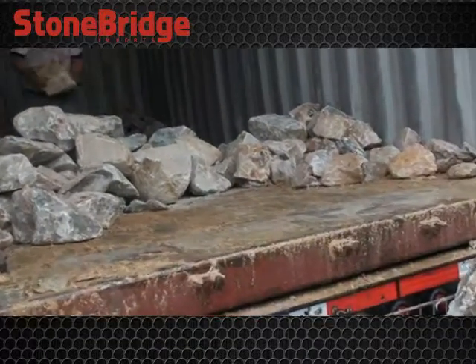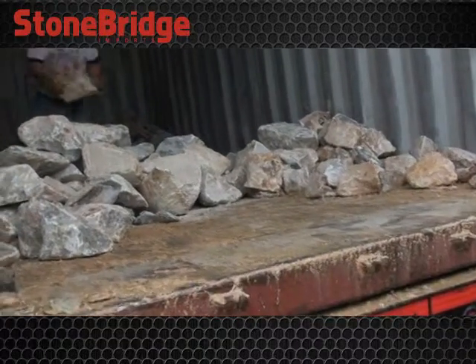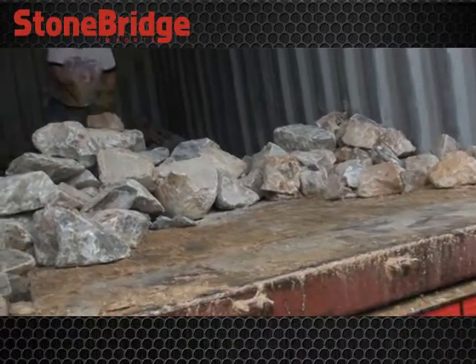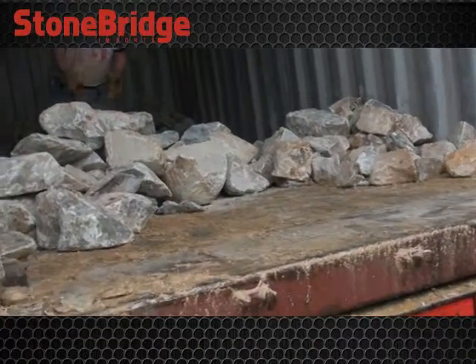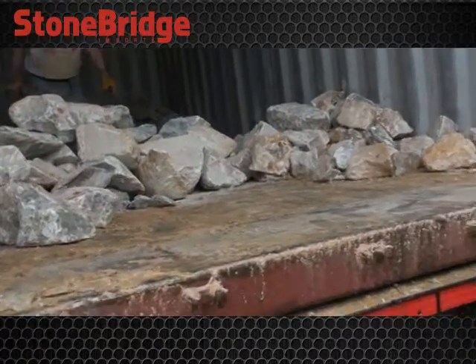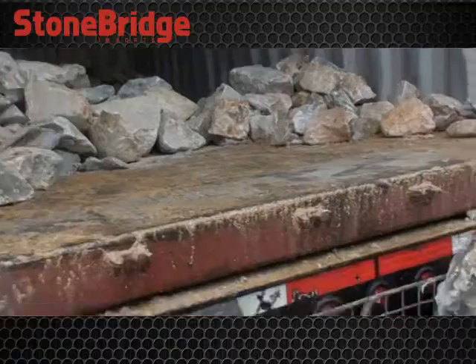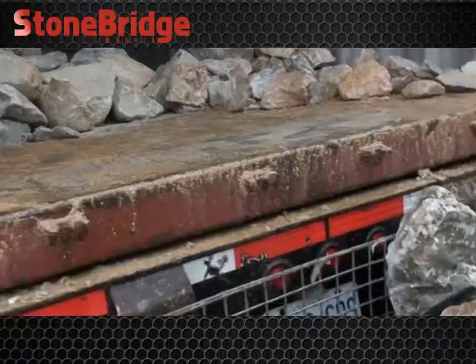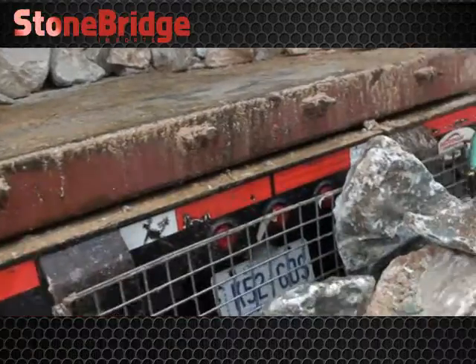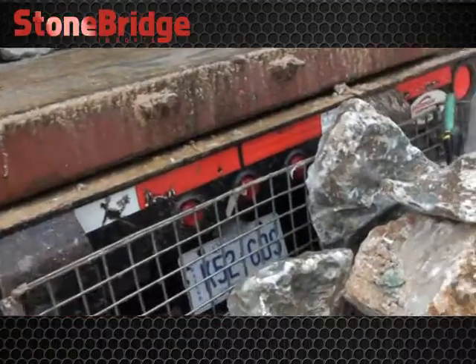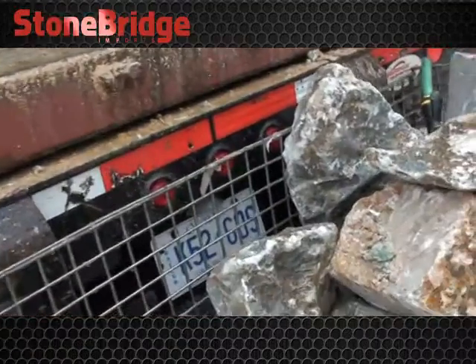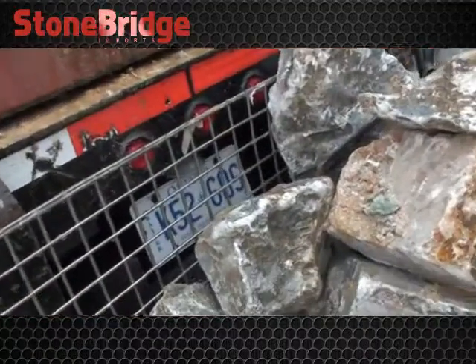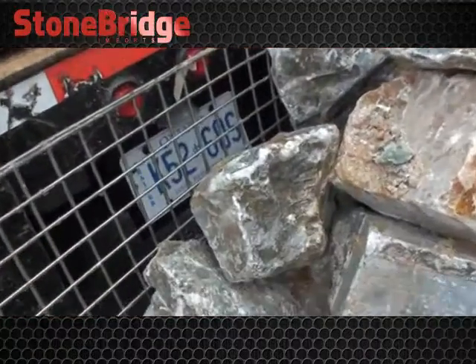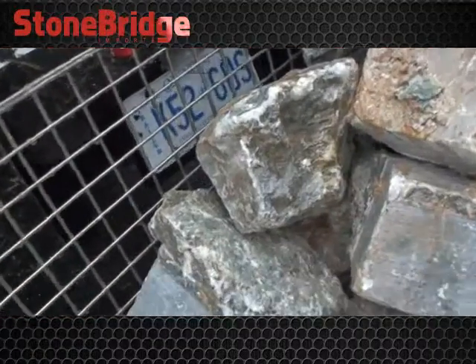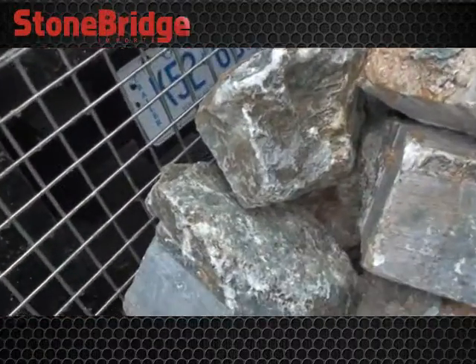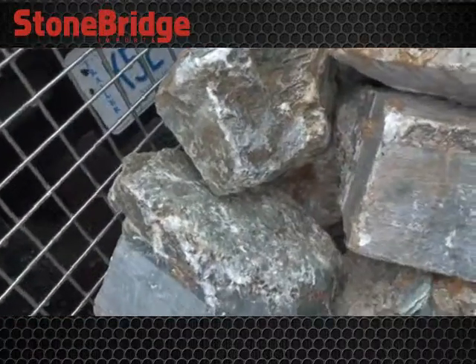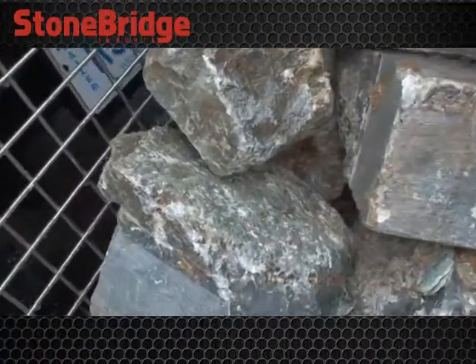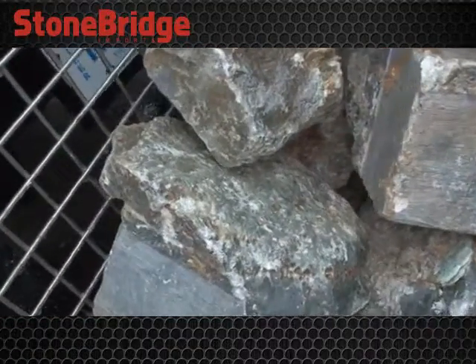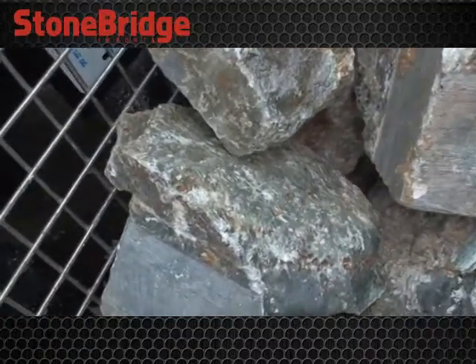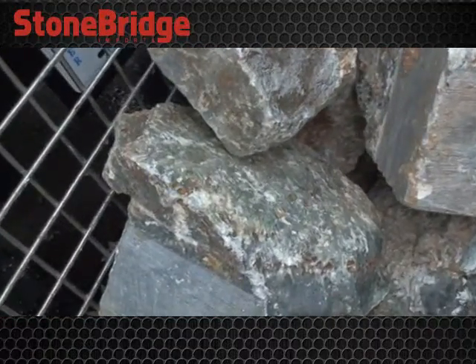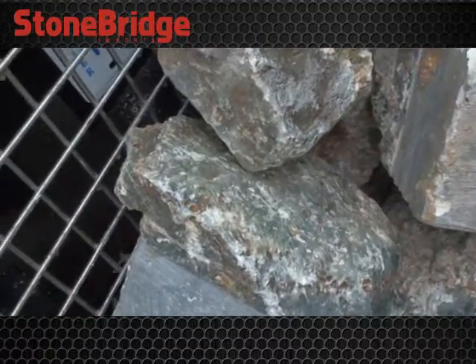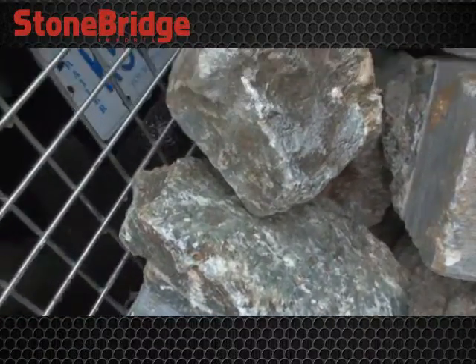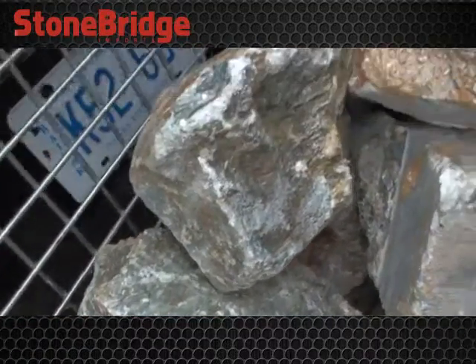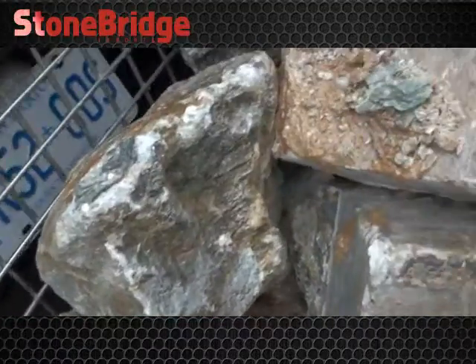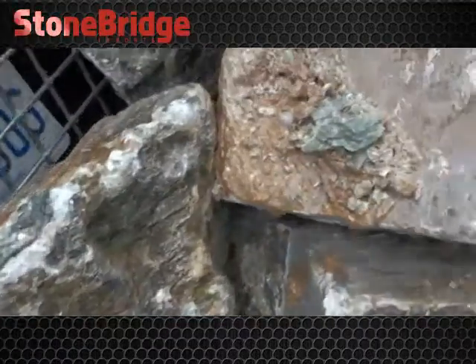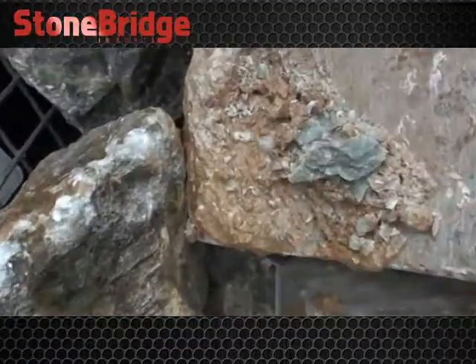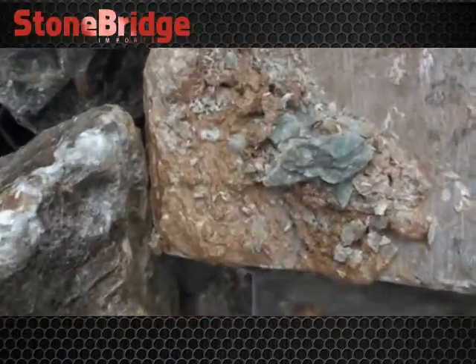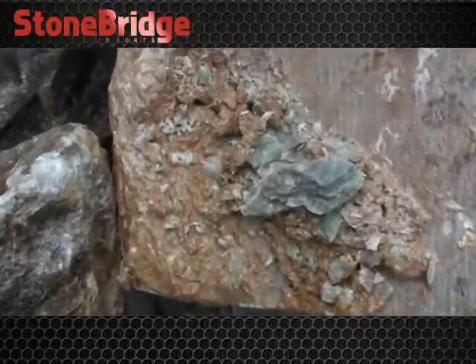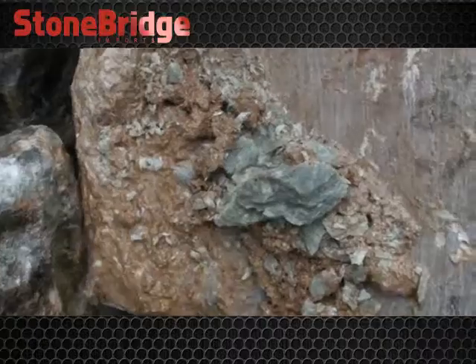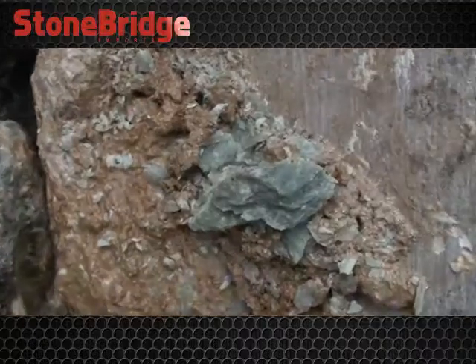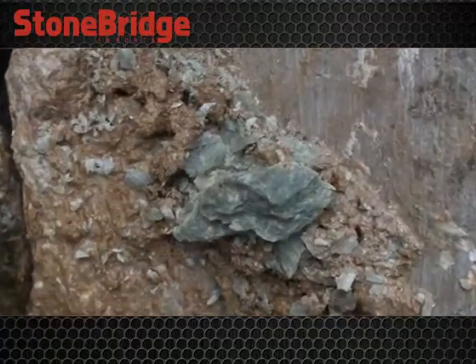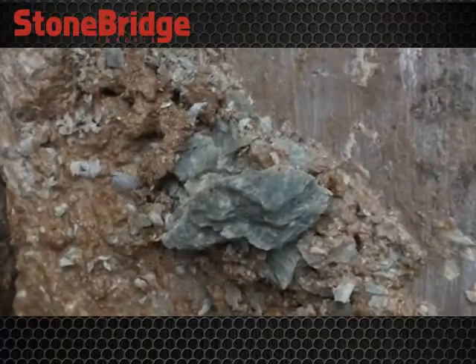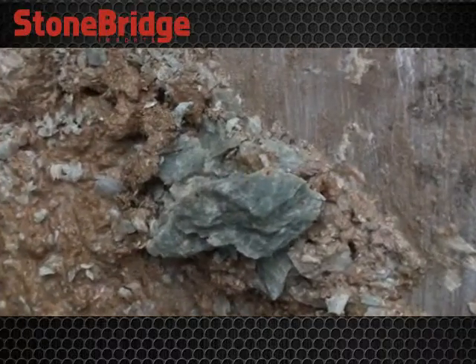The soapstone is beautiful — beautiful greens, colors, bronze and green. This is almost an emerald green.